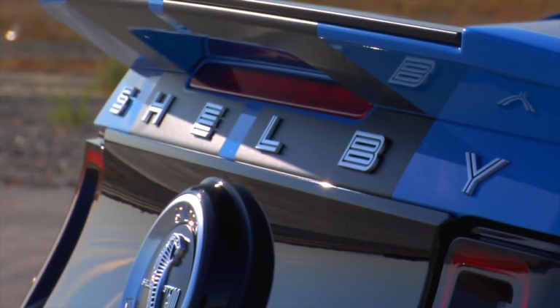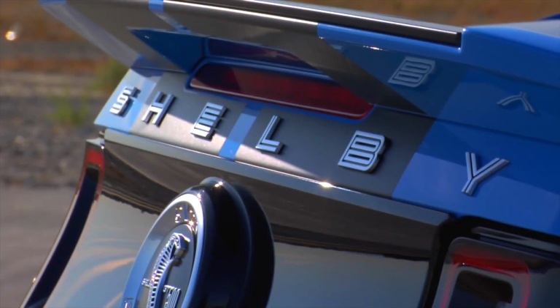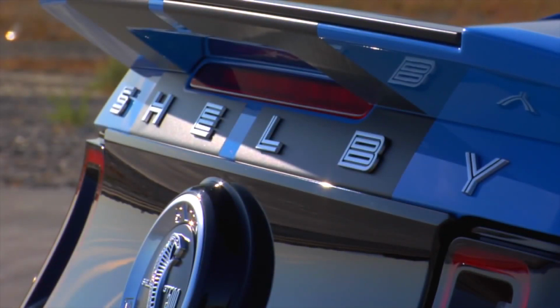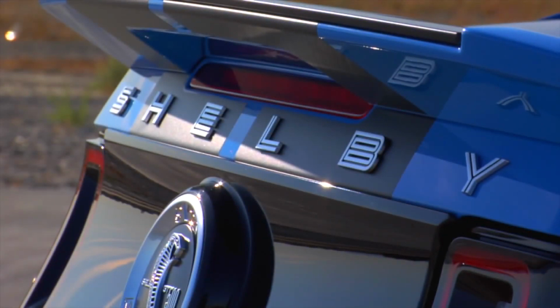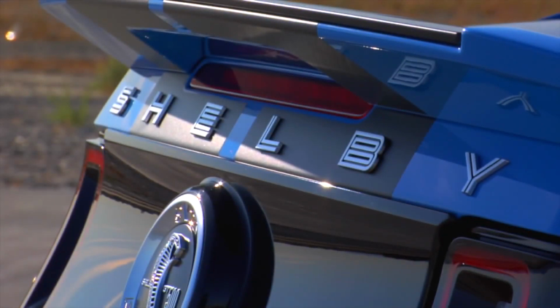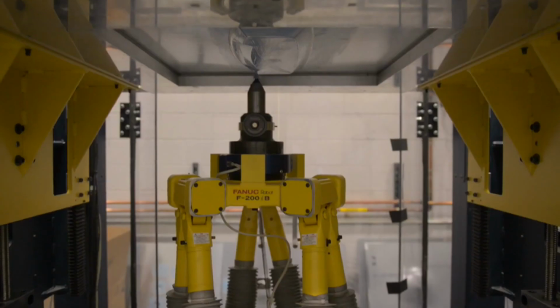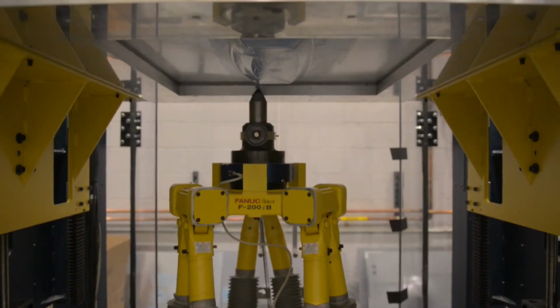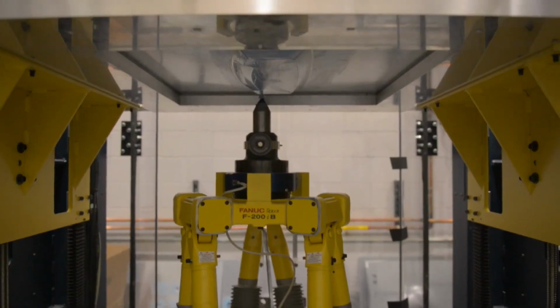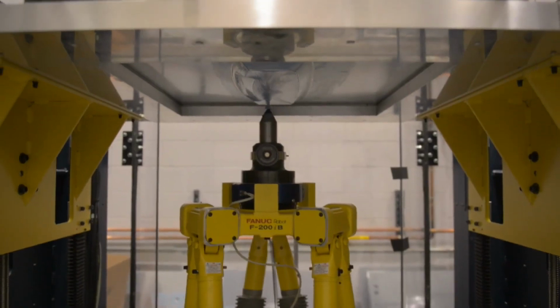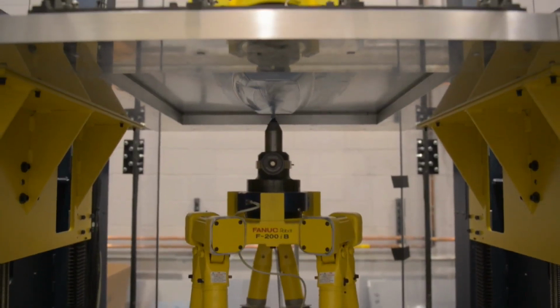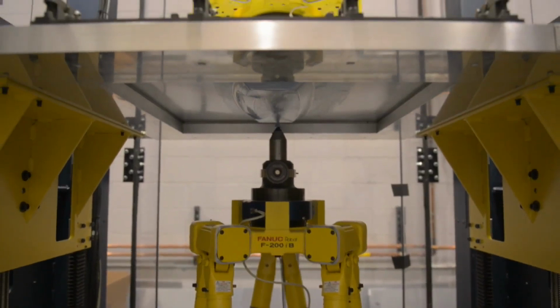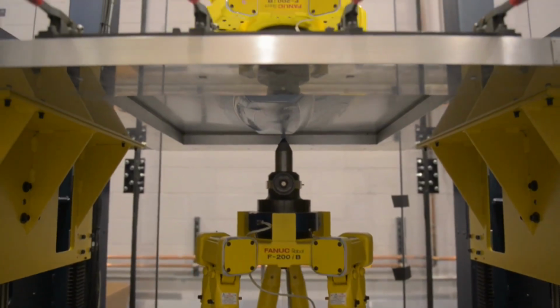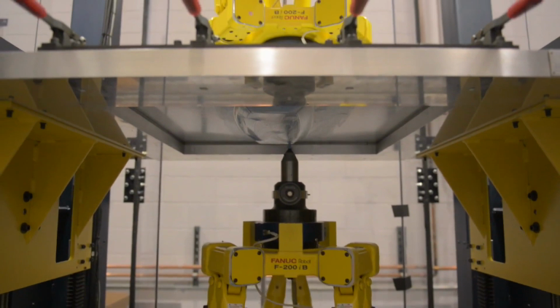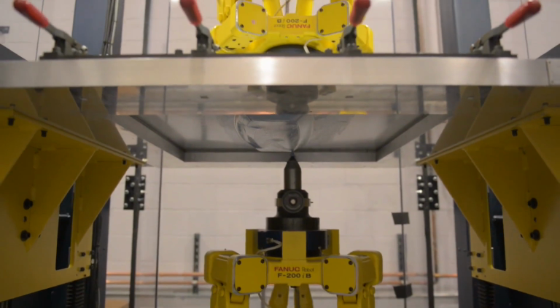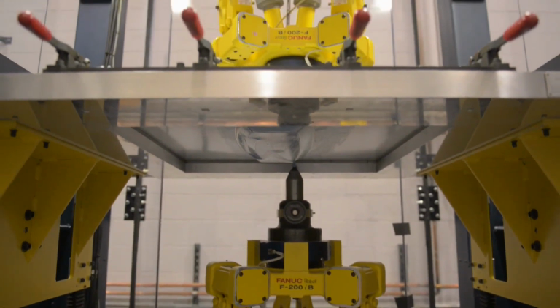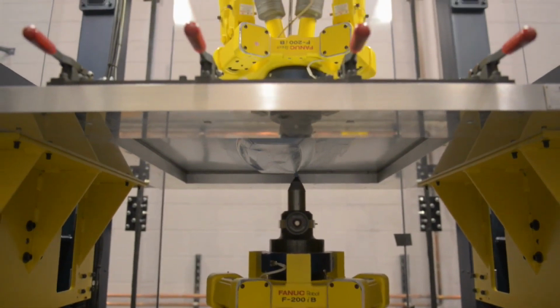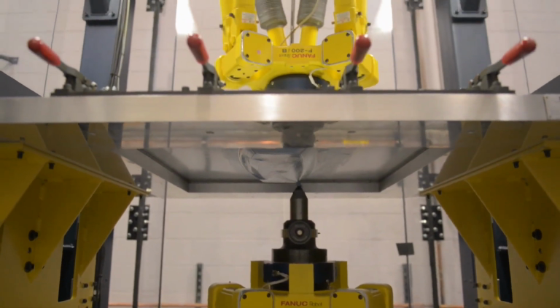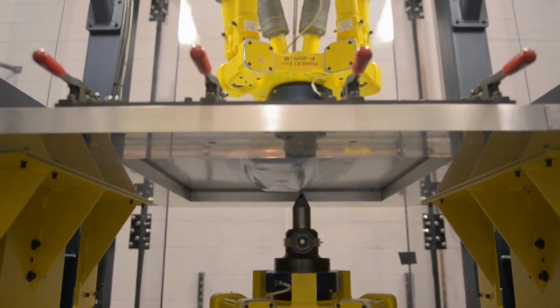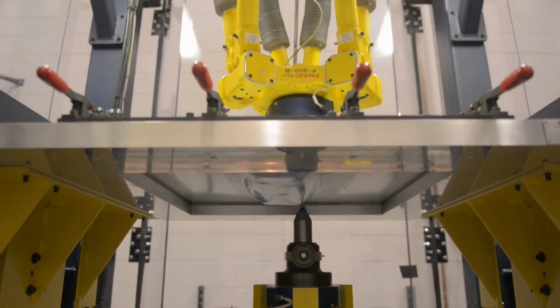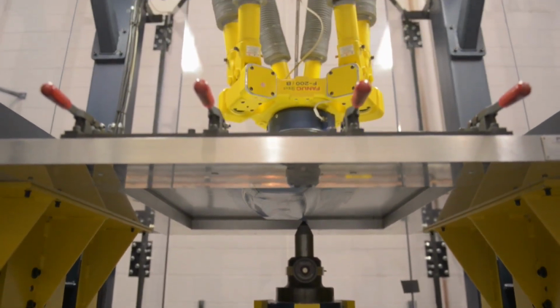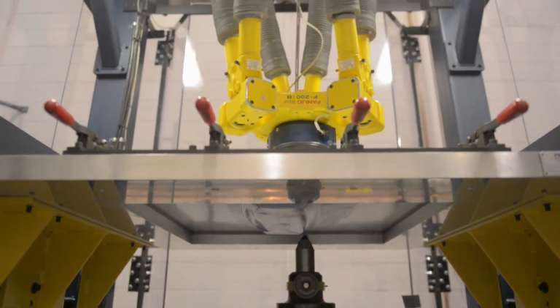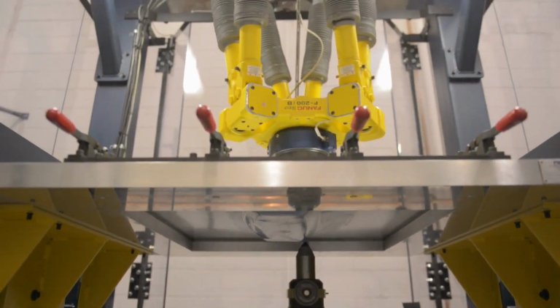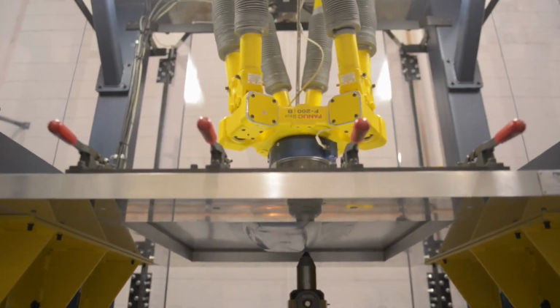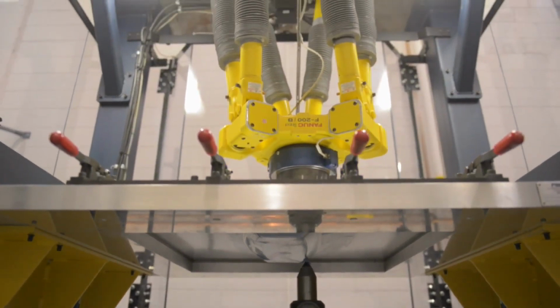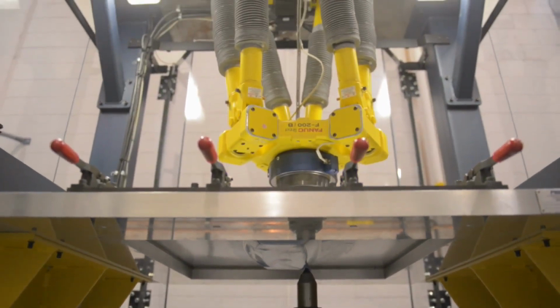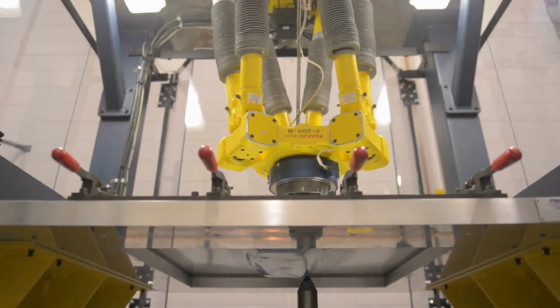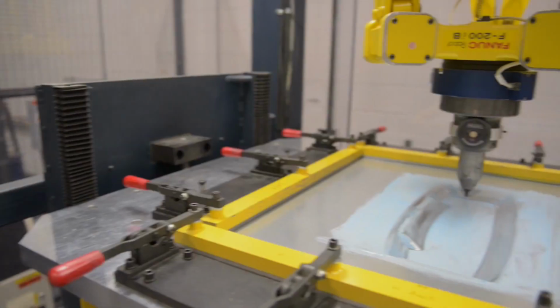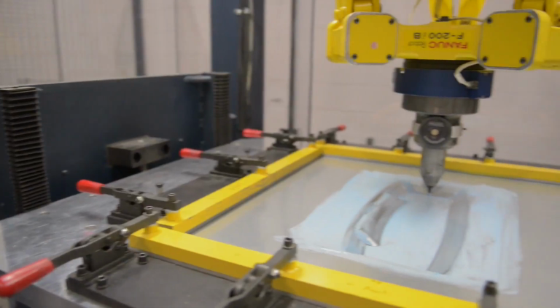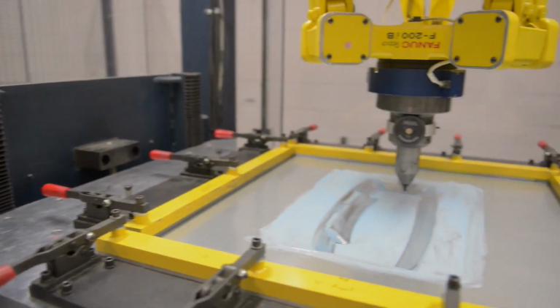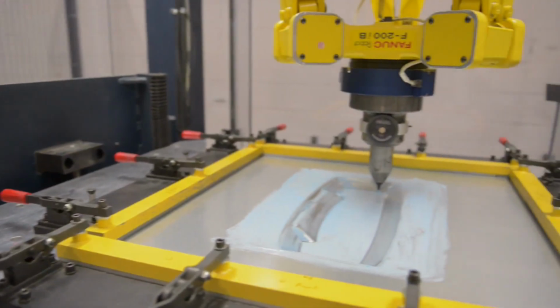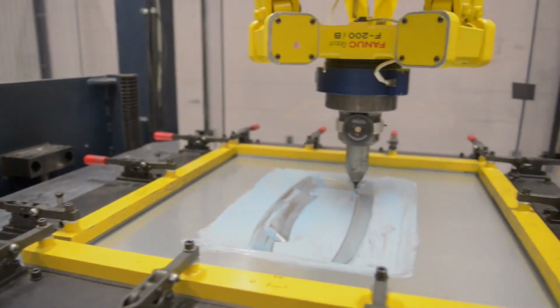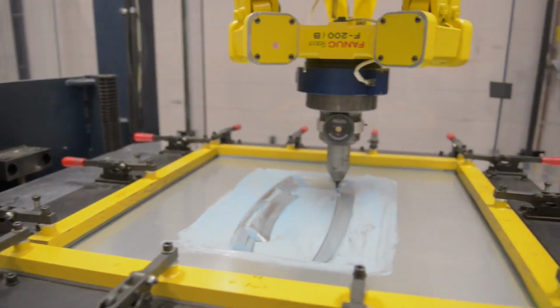So whether it's automotive, transportation, or even the military, this is a very unique process for making sheet metal parts.